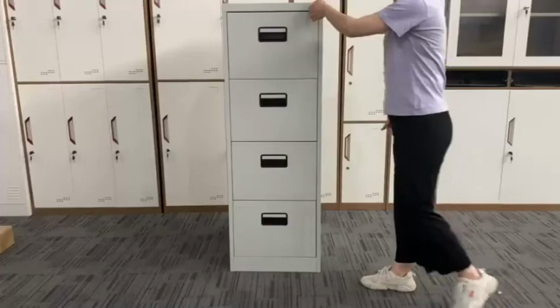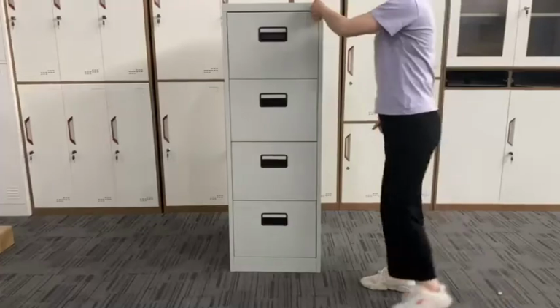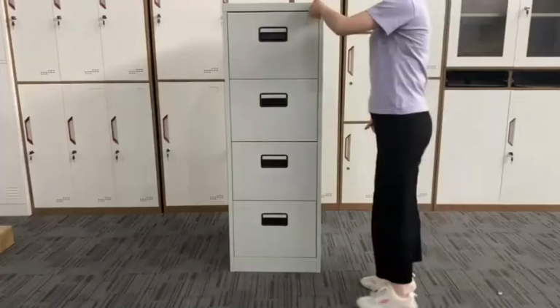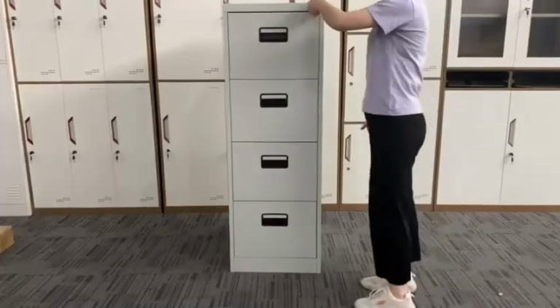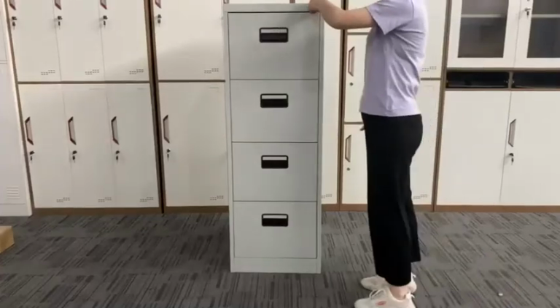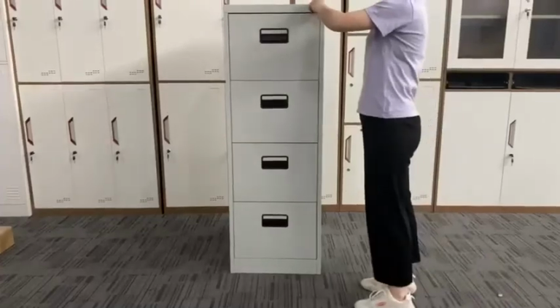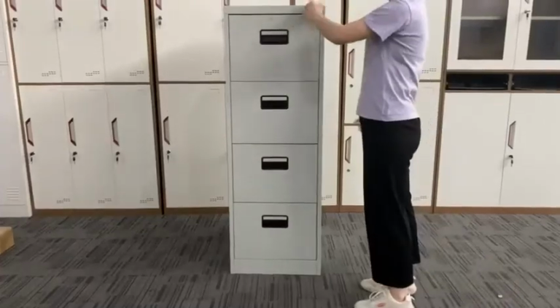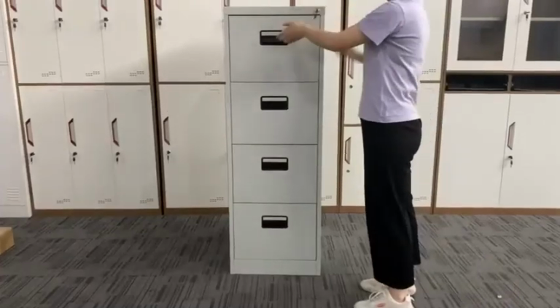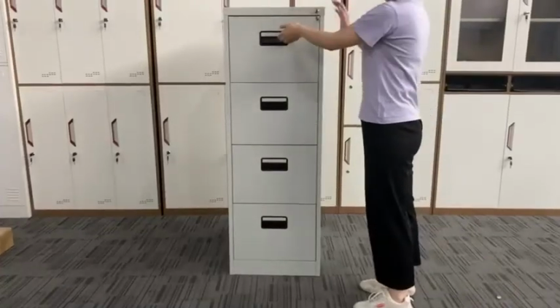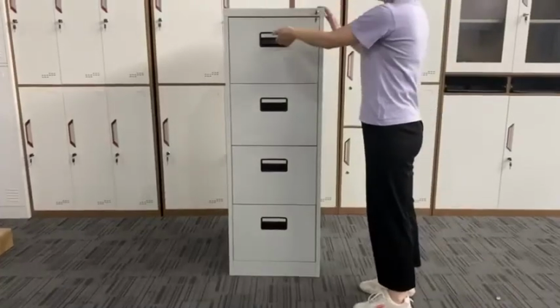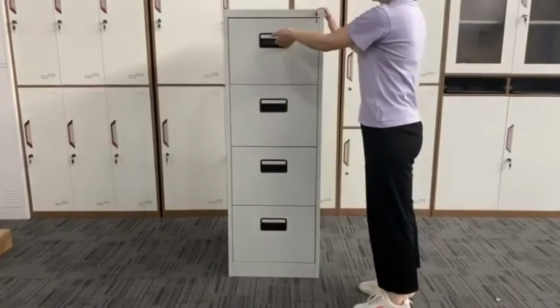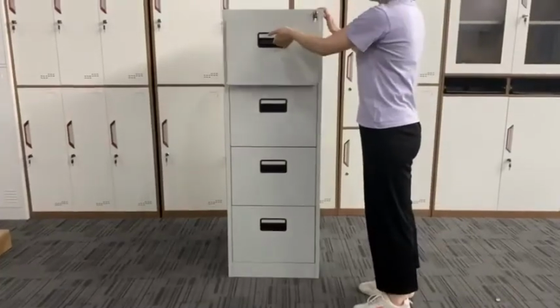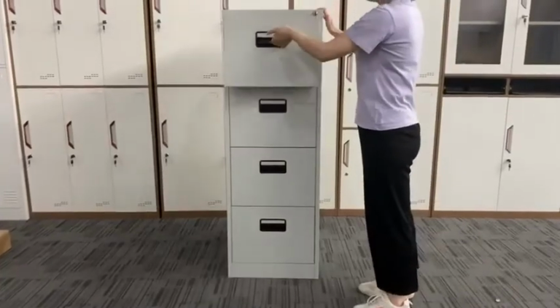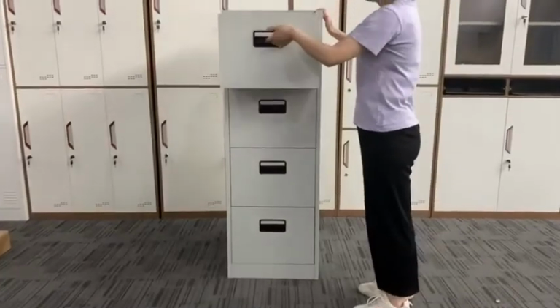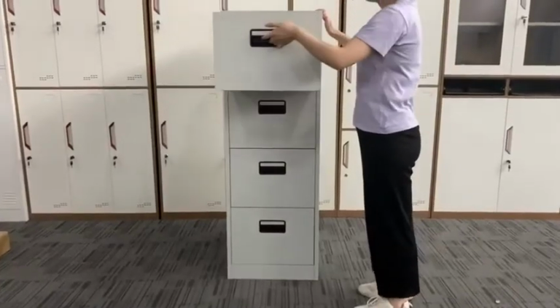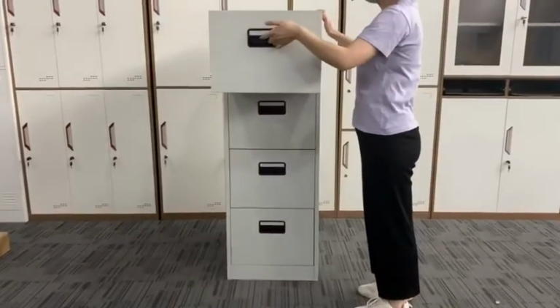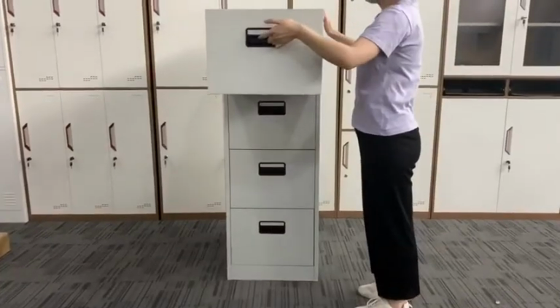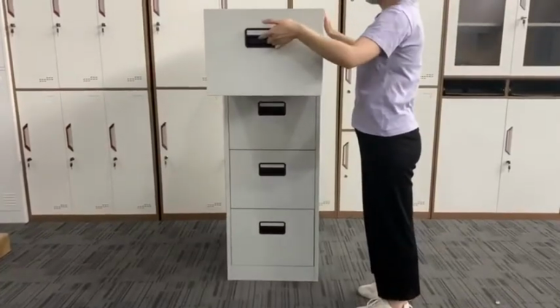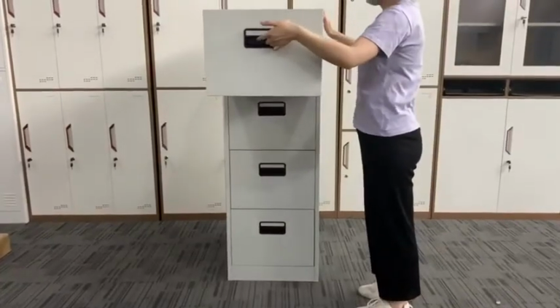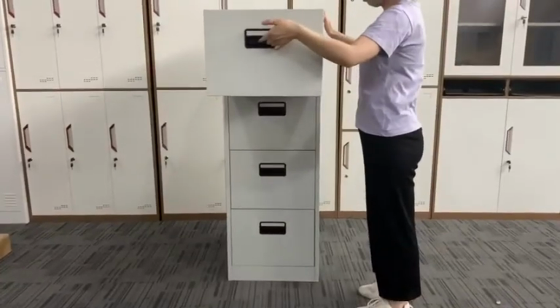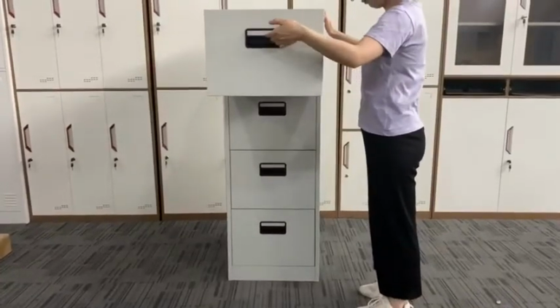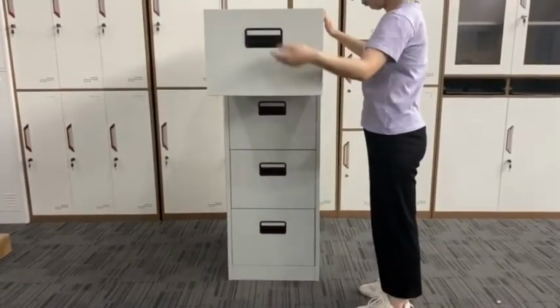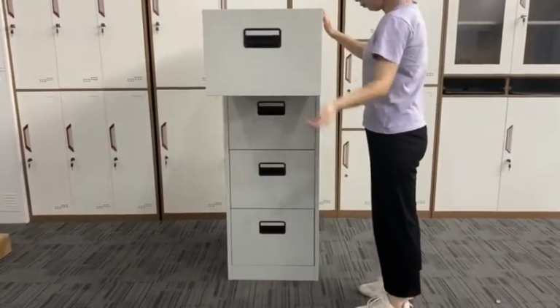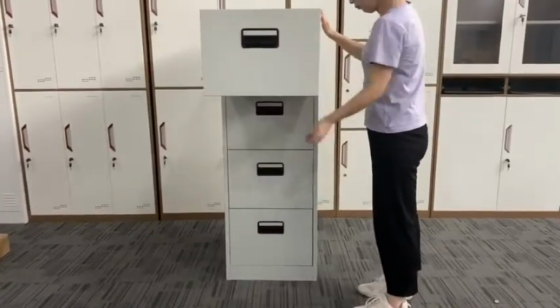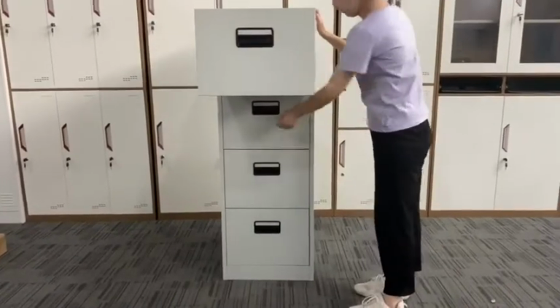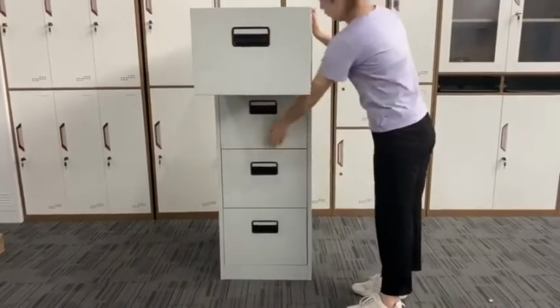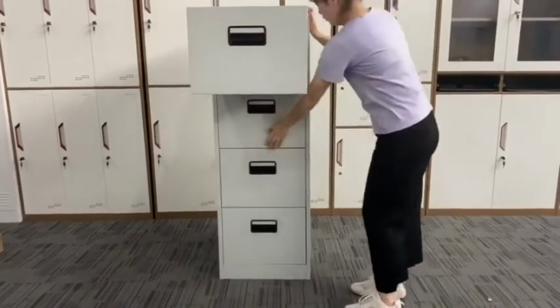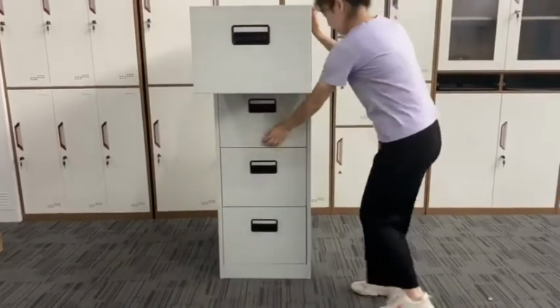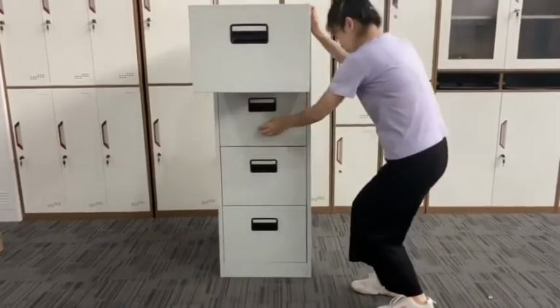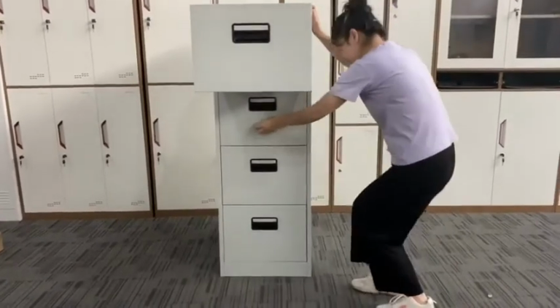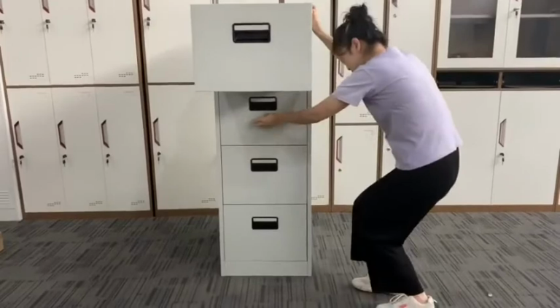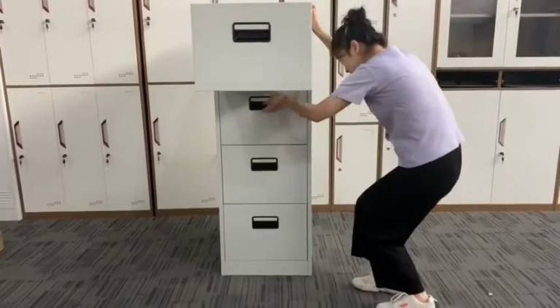Glad to share our this kind of four-drawer file cabinet, which is widely used in office rooms.